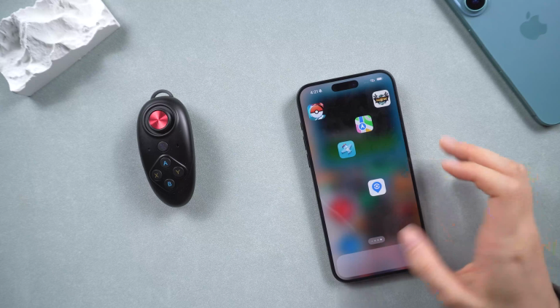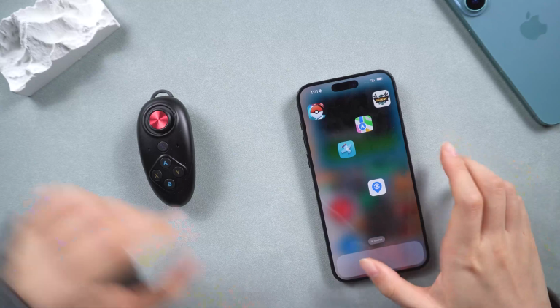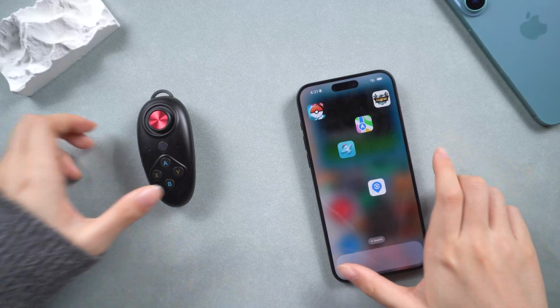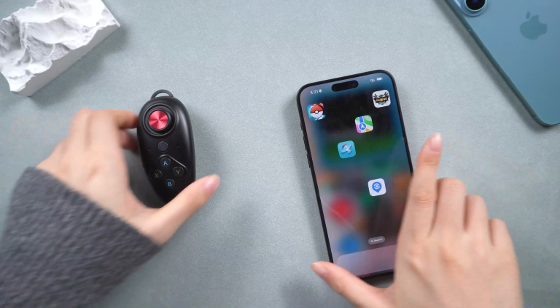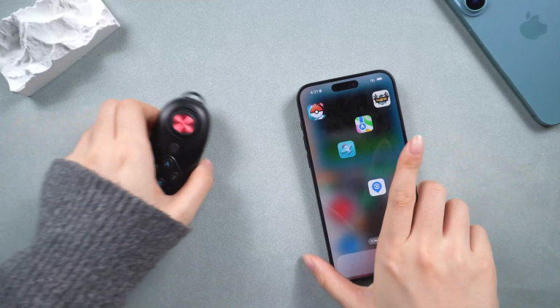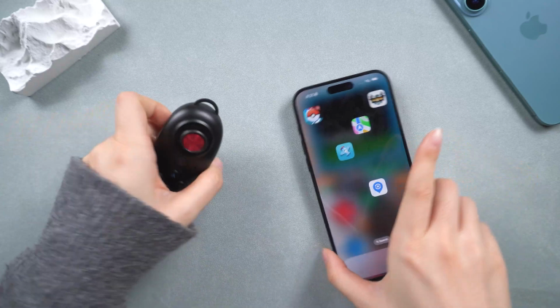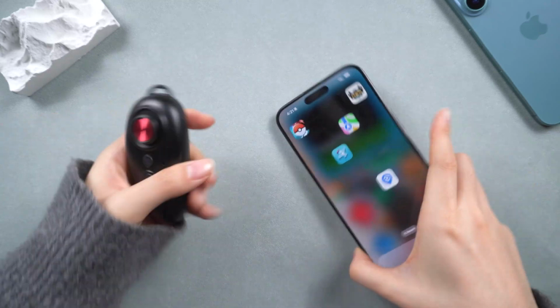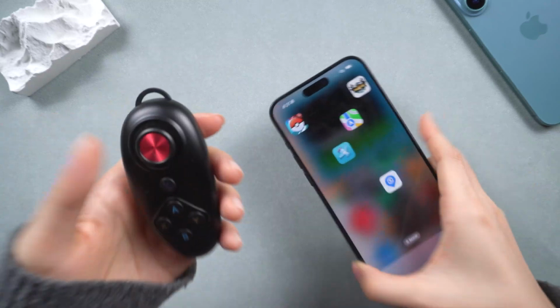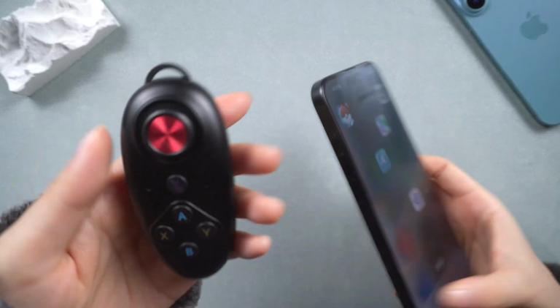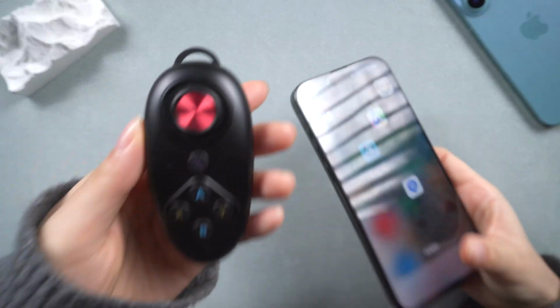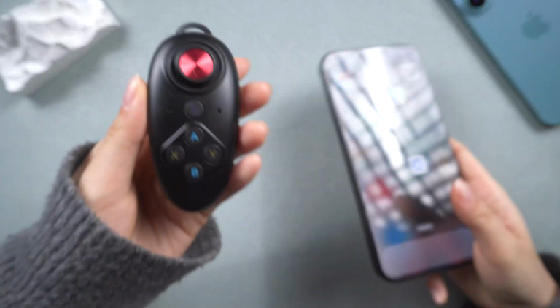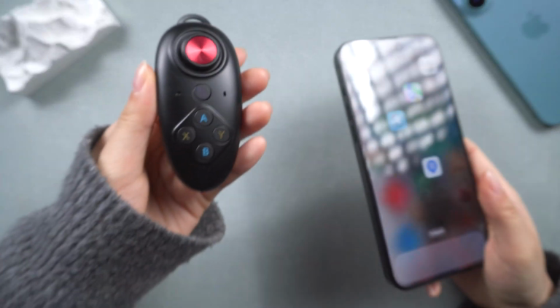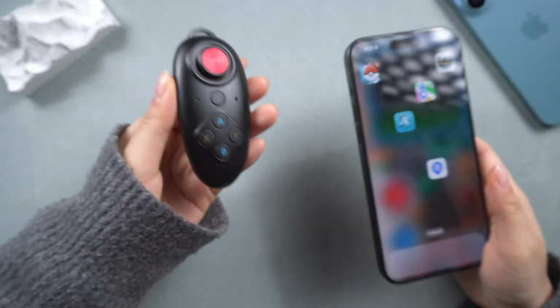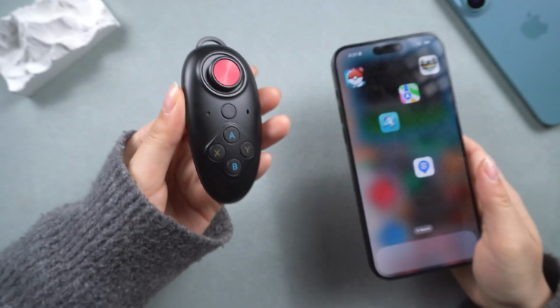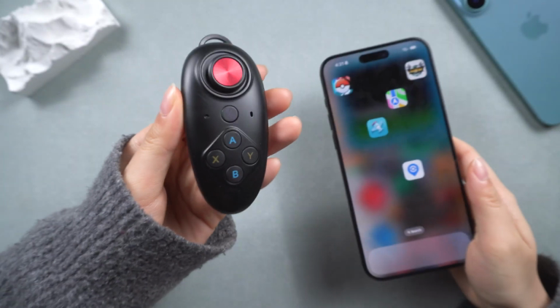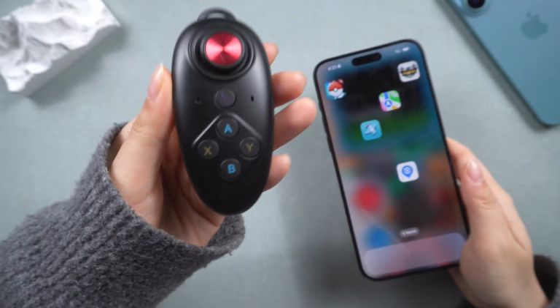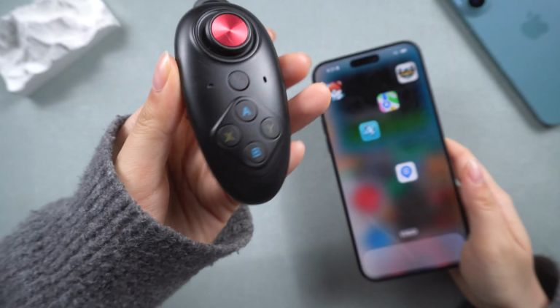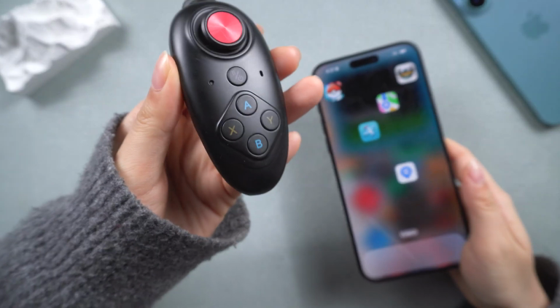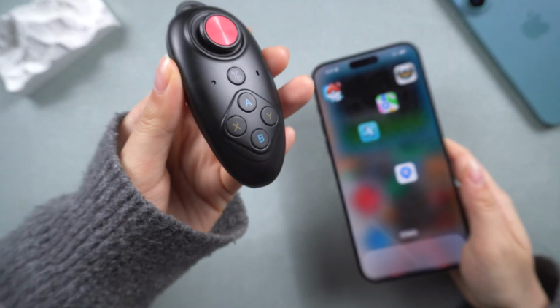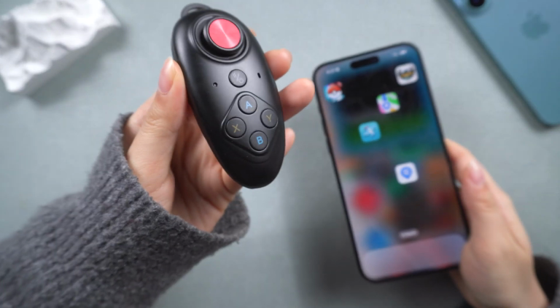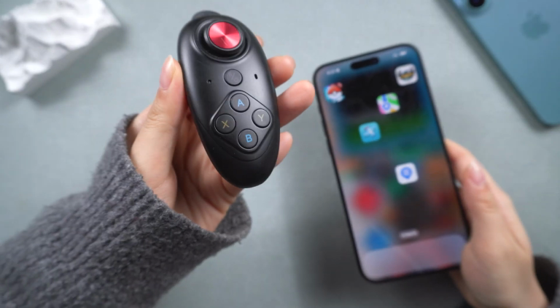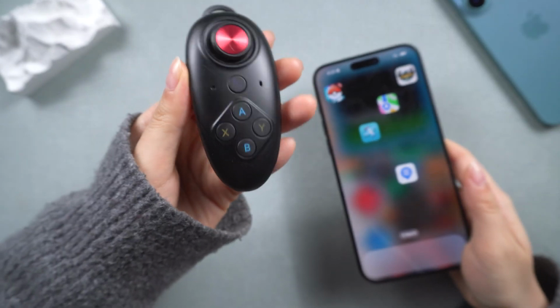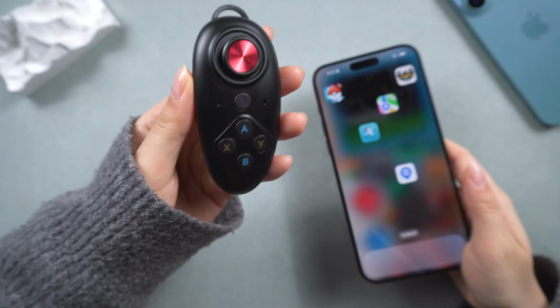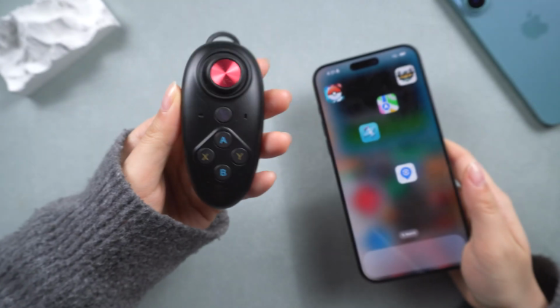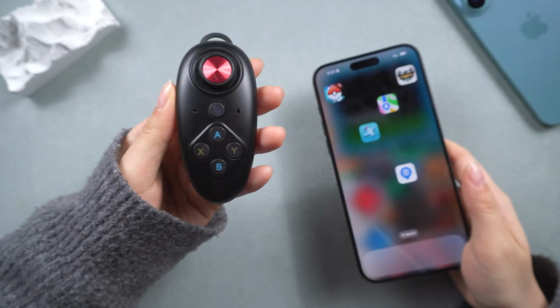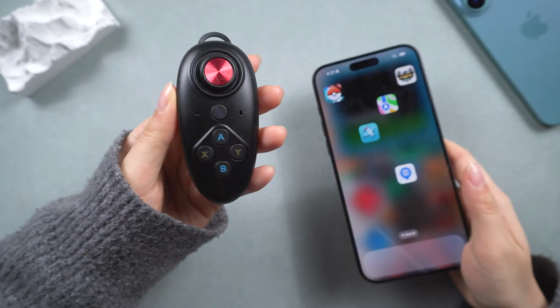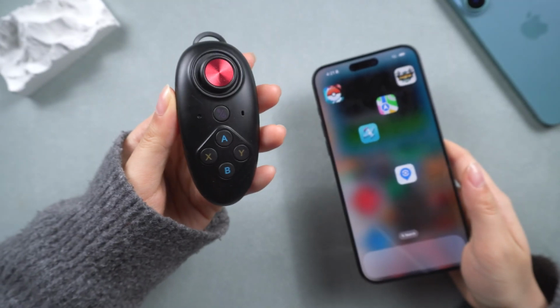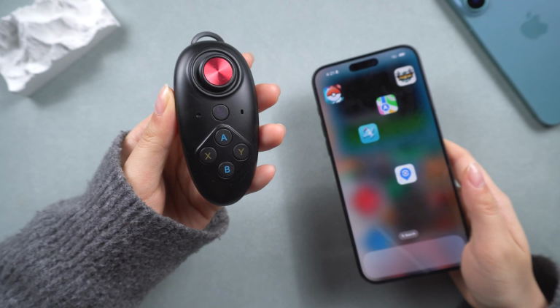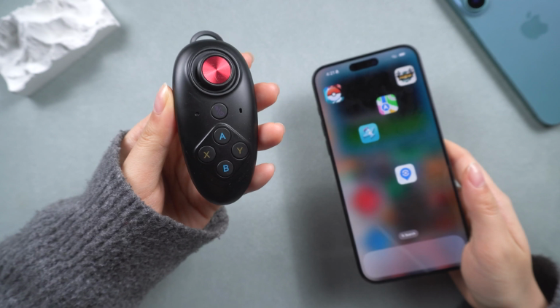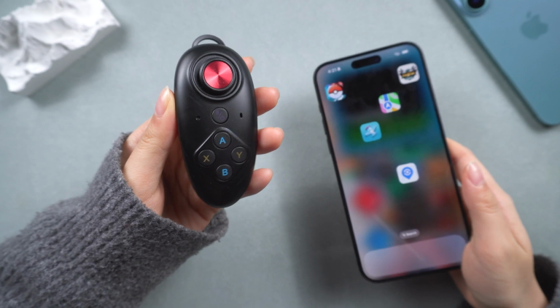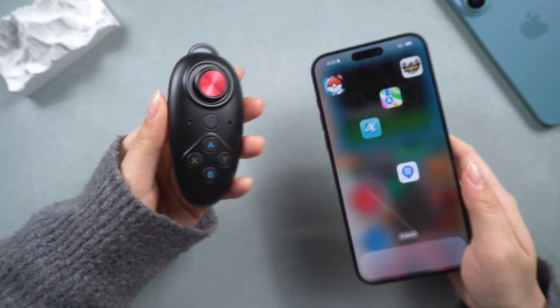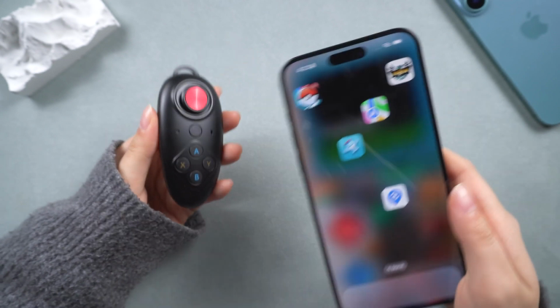Hey guys, welcome back to the channel. As Pokemon Go lovers, we all want to explore the iTools BT.